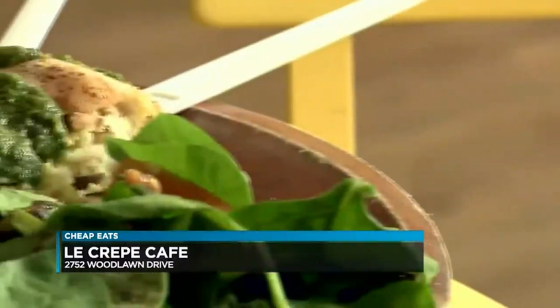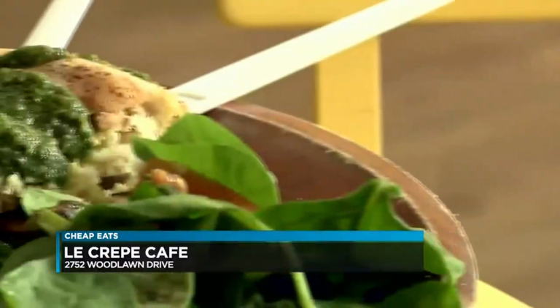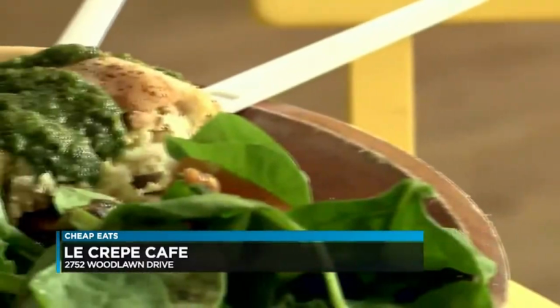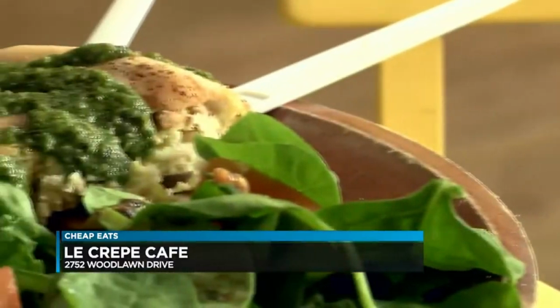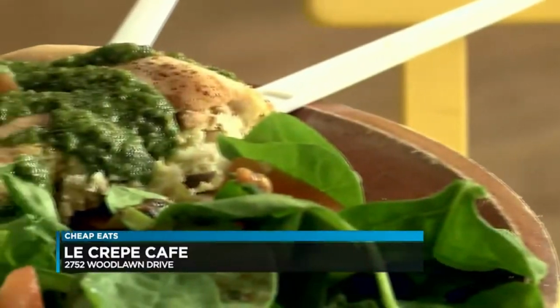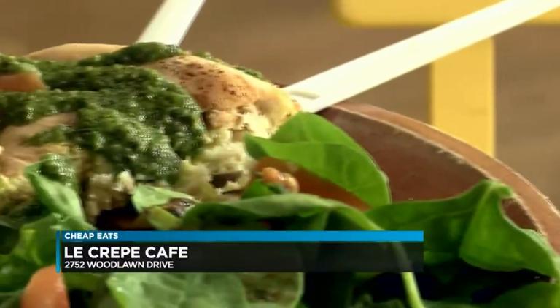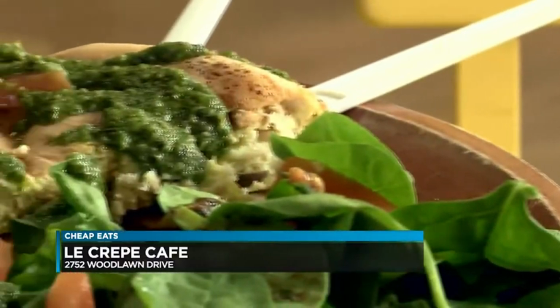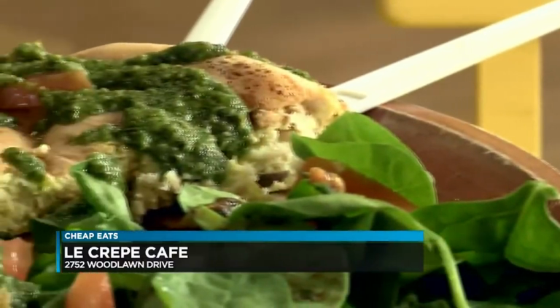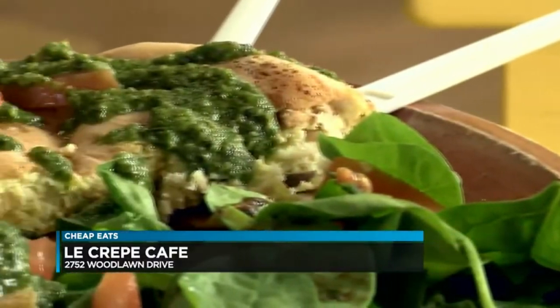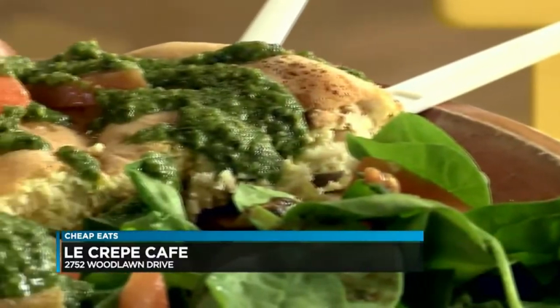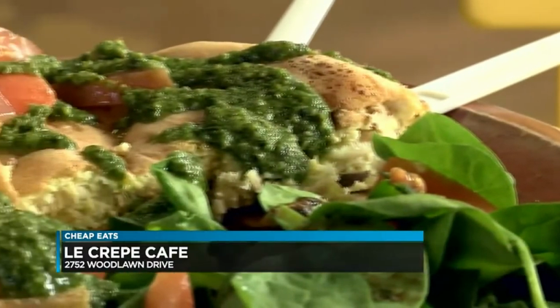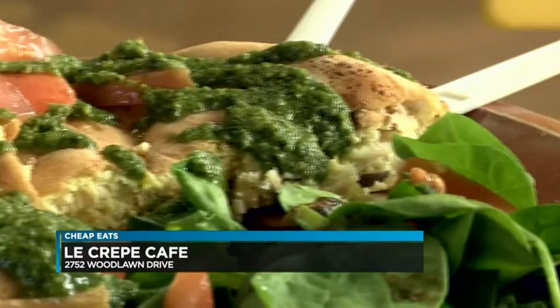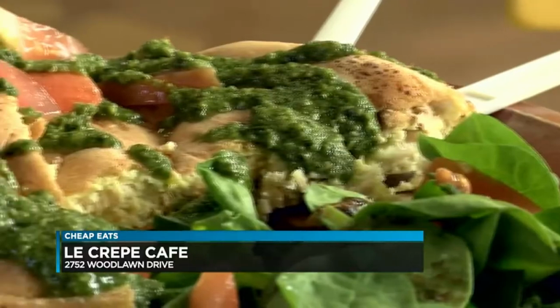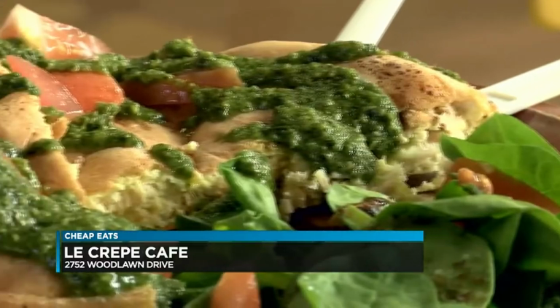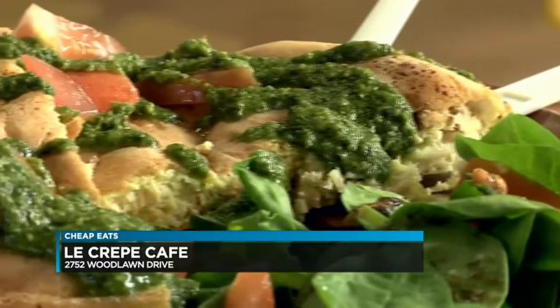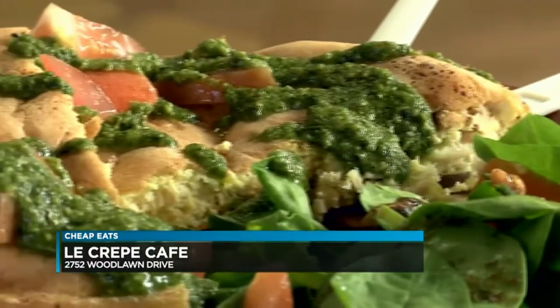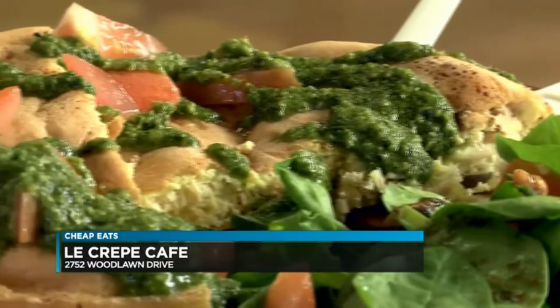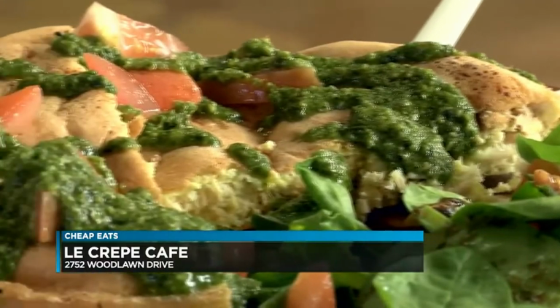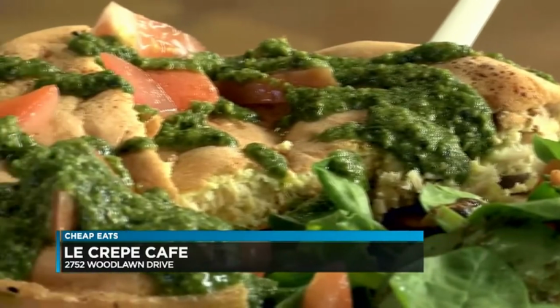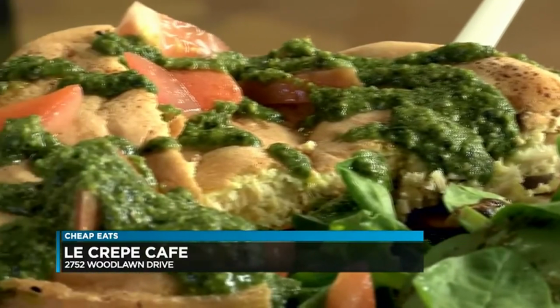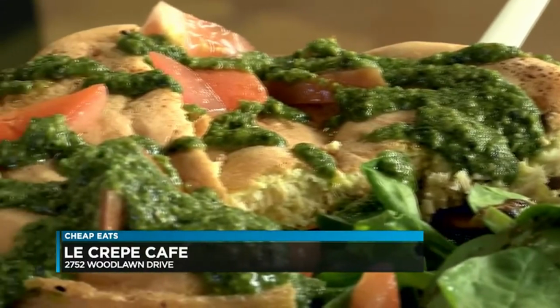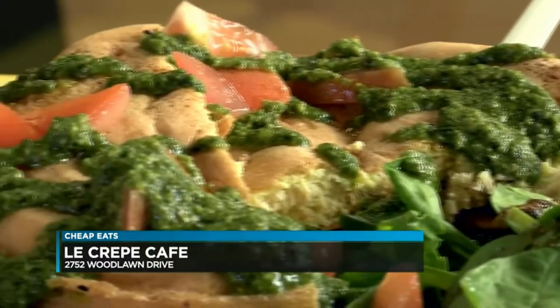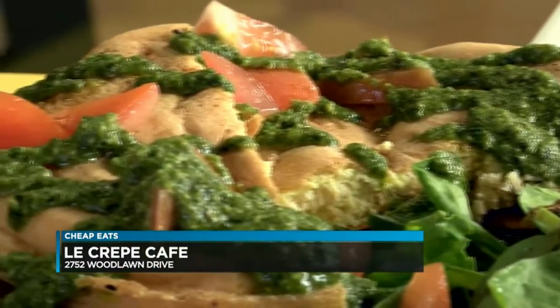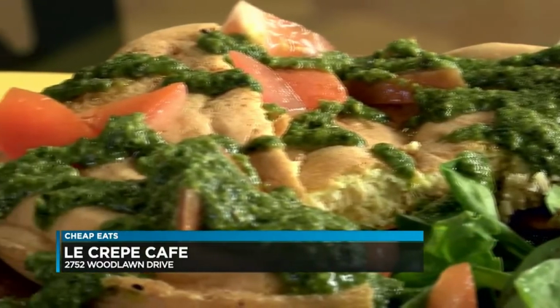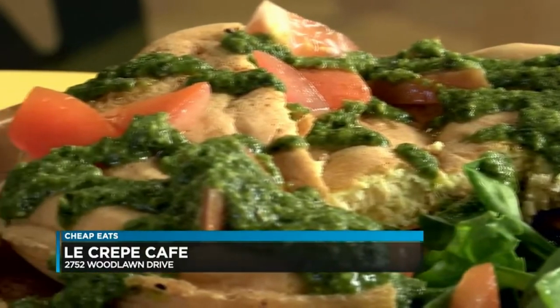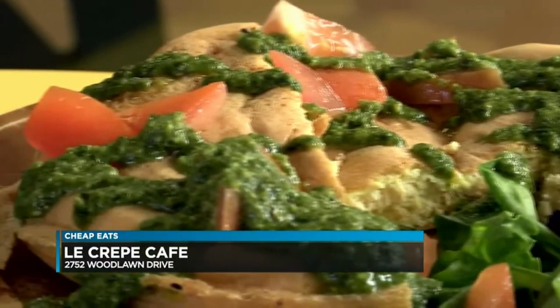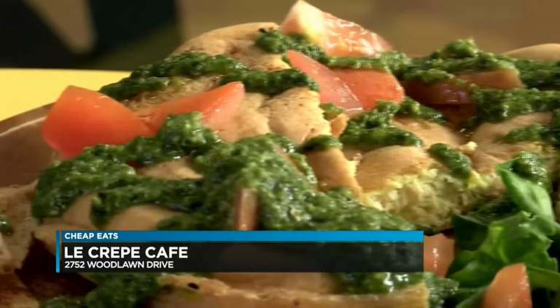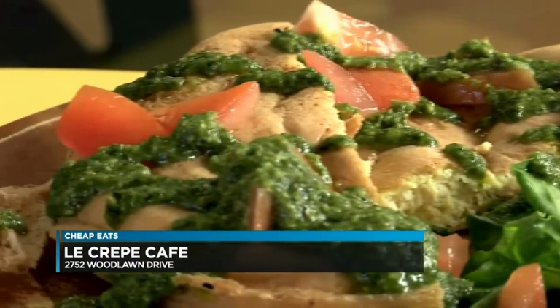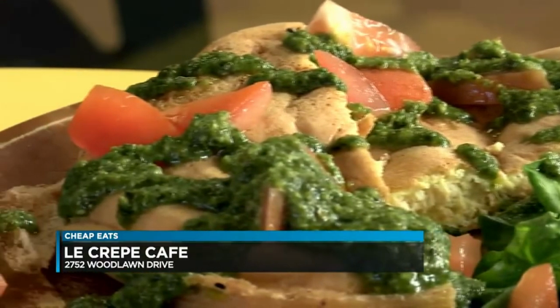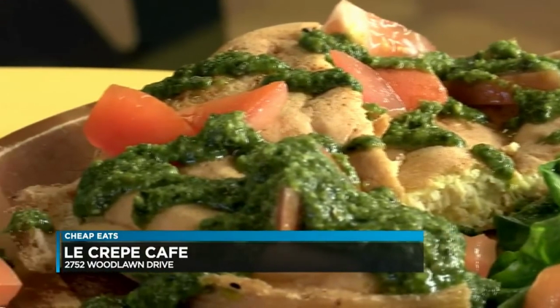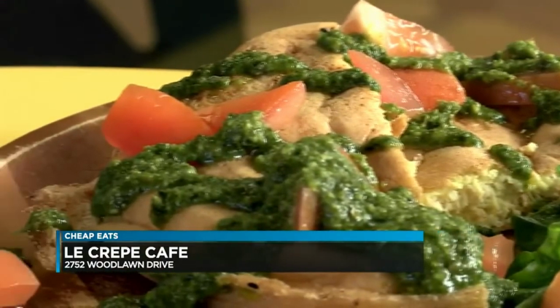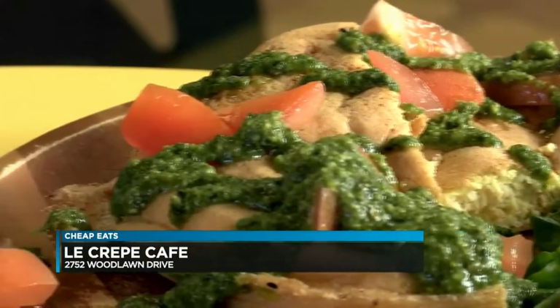Good? Perfectly cooked, nice and tender. Remind you of Paris? Absolutely.